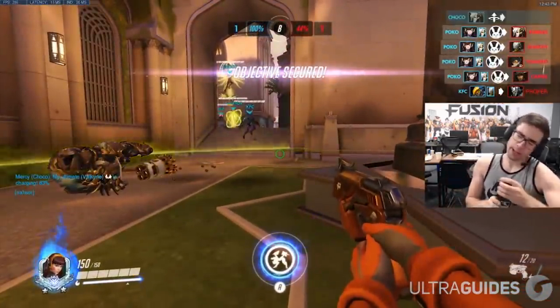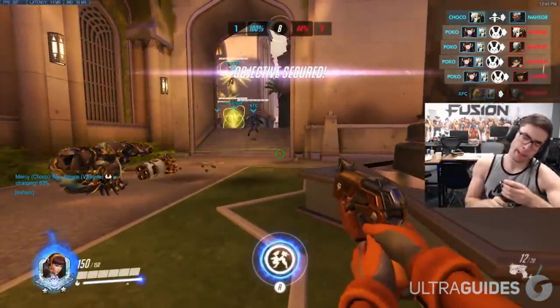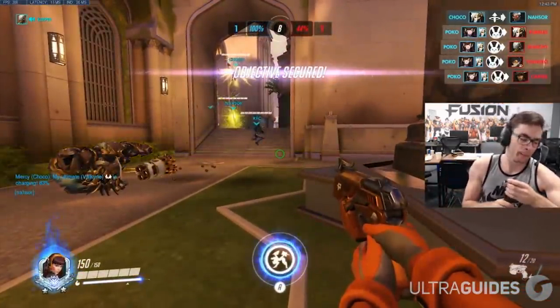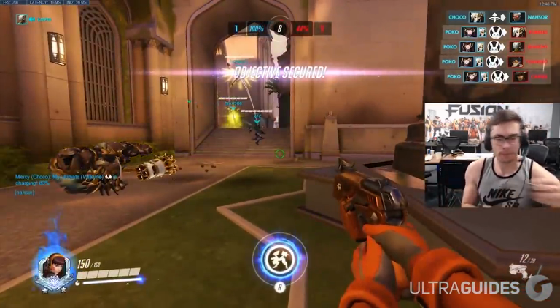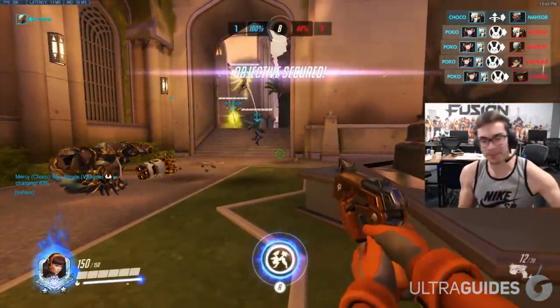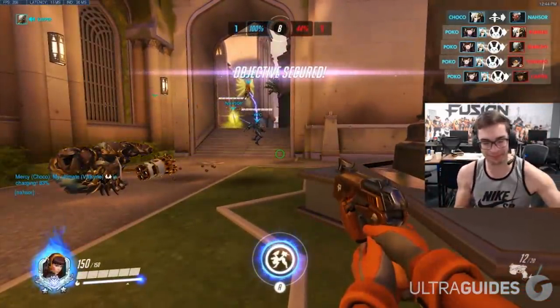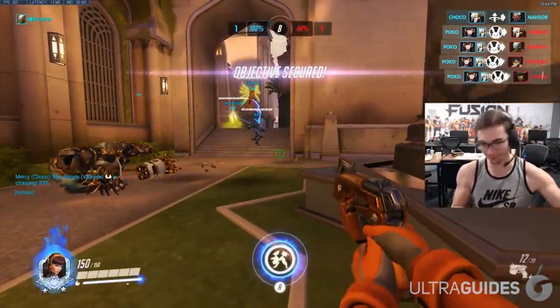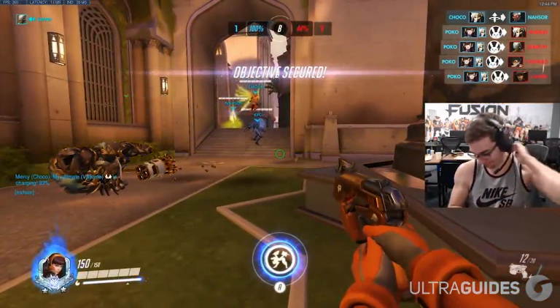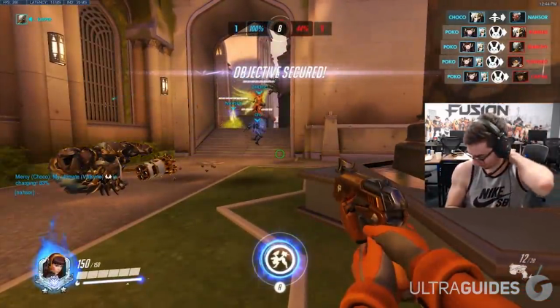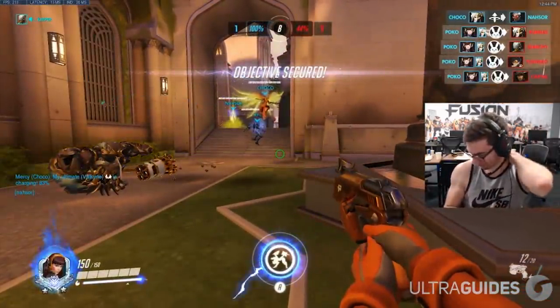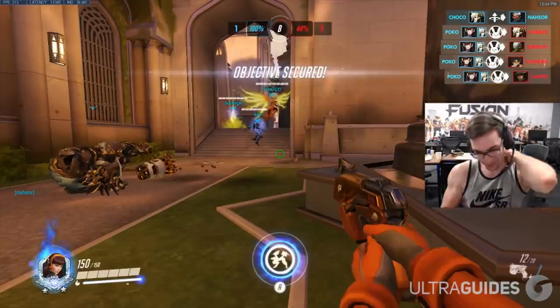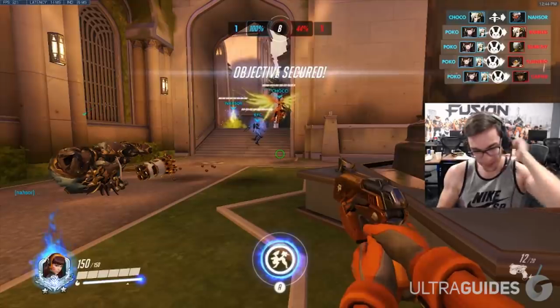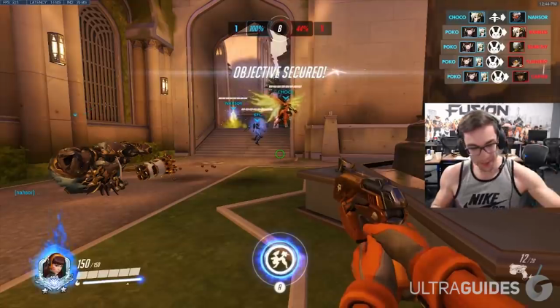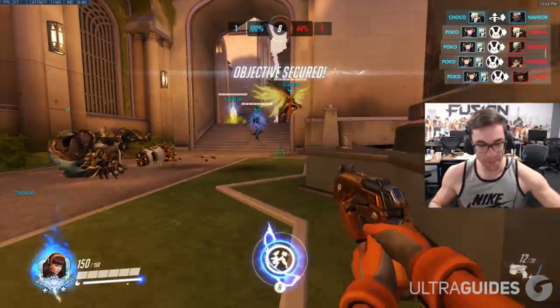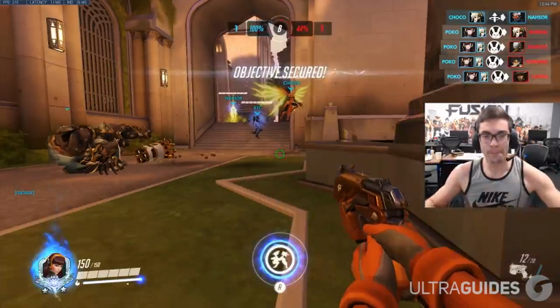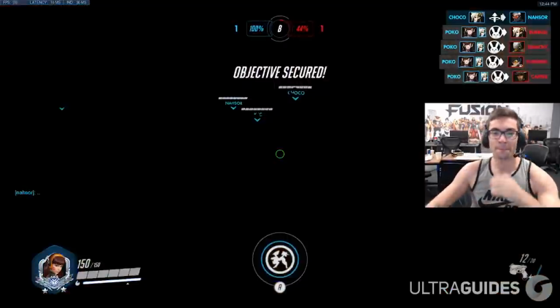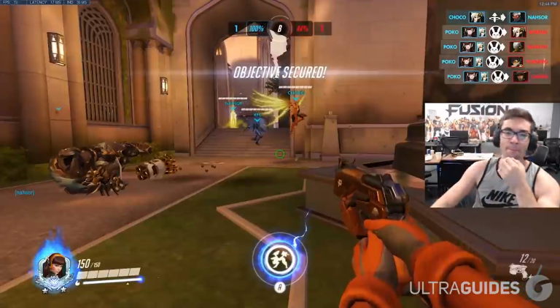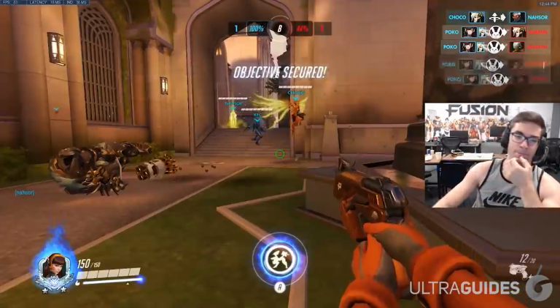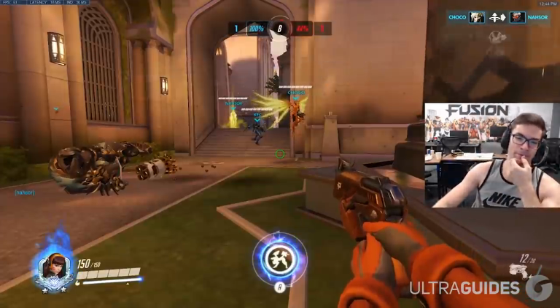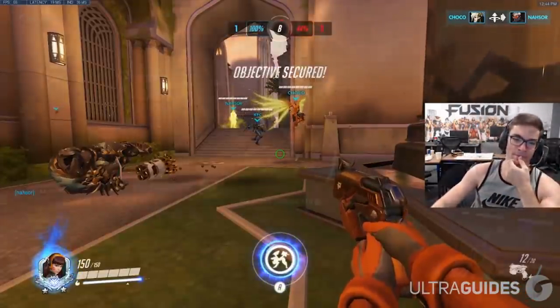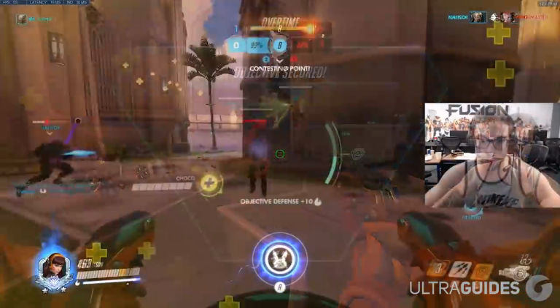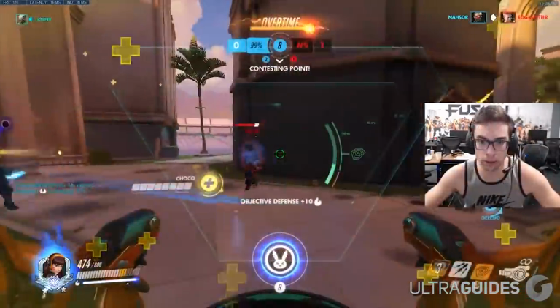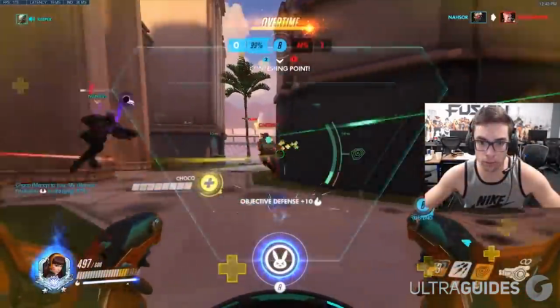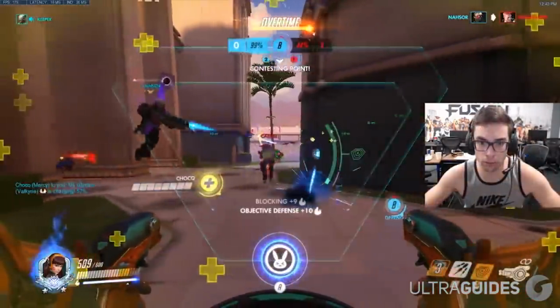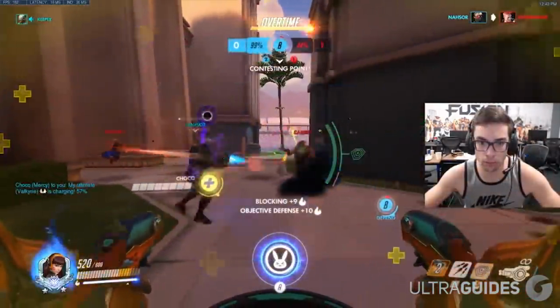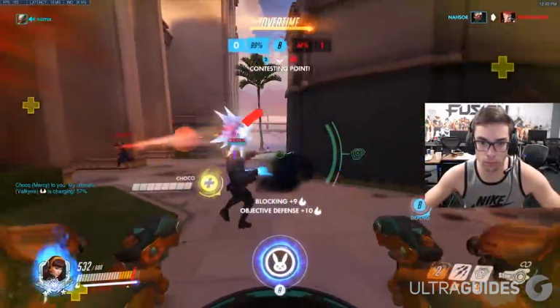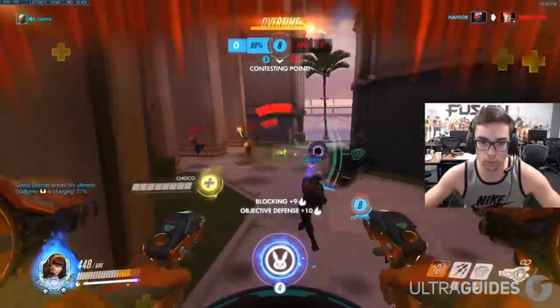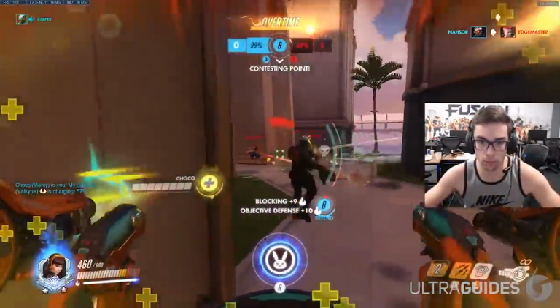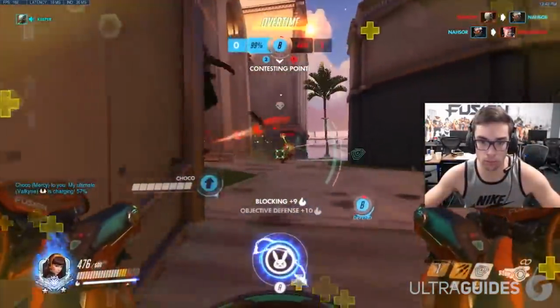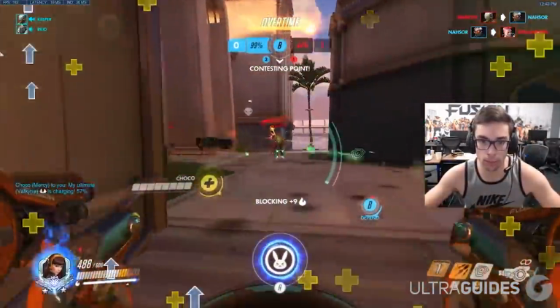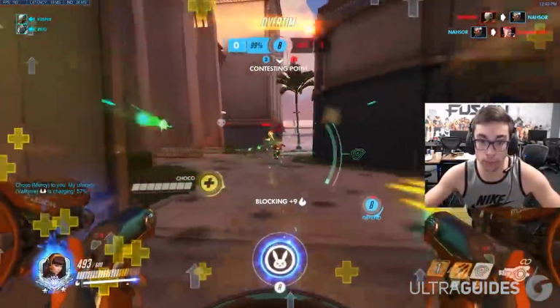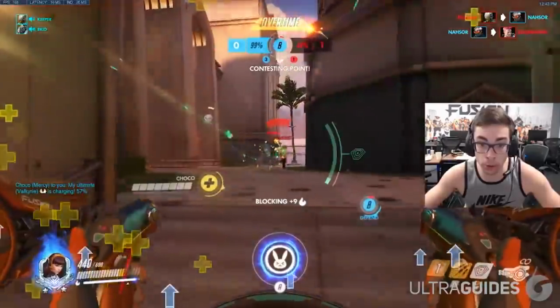Junkrat and Reaper are really strong counters since they can easily farm damage off of a D.Va. So keep that in mind and don't play too close to them if you're playing D.Va.